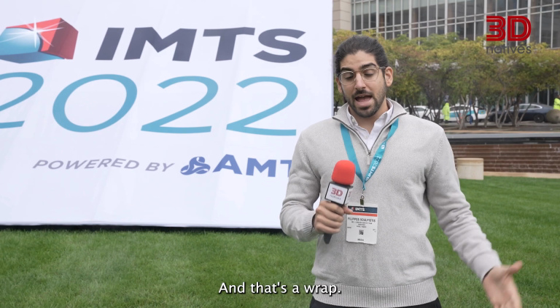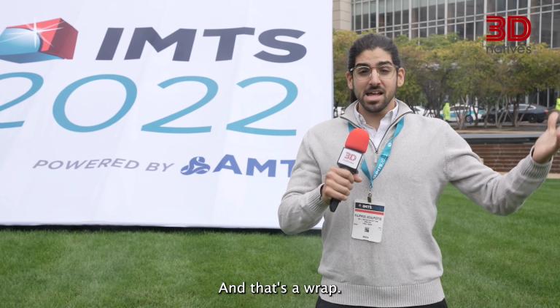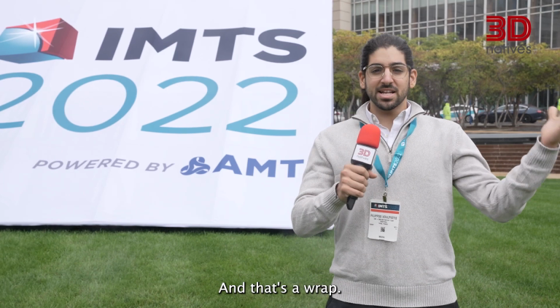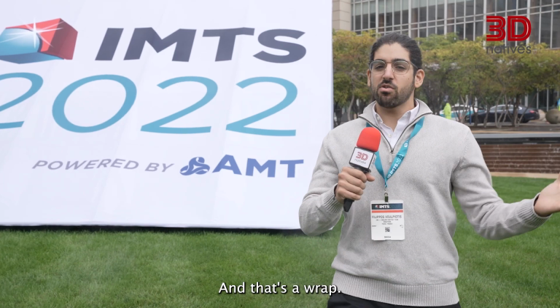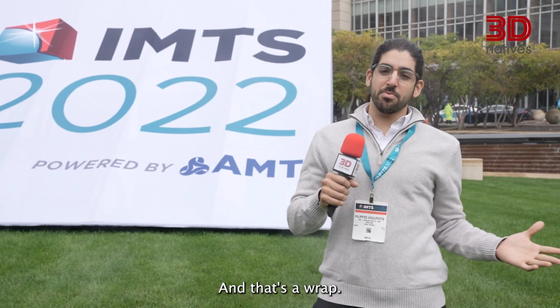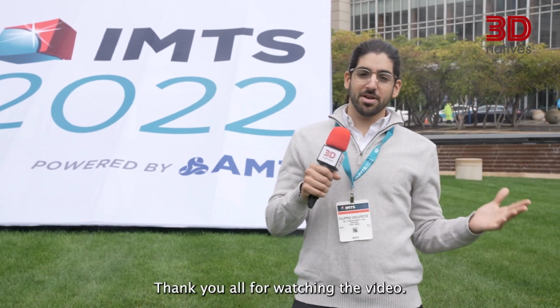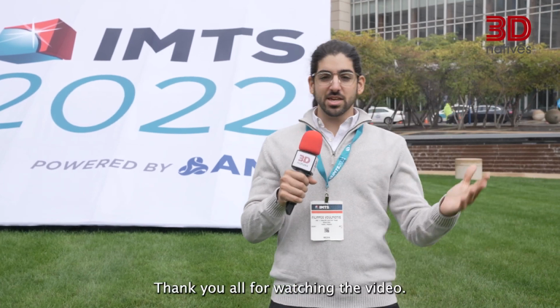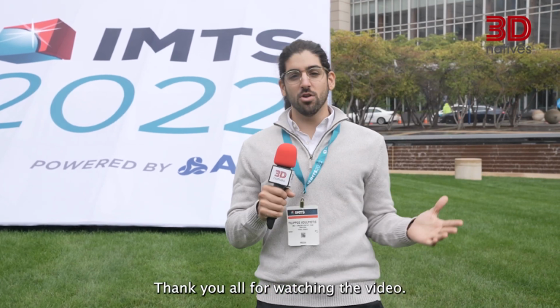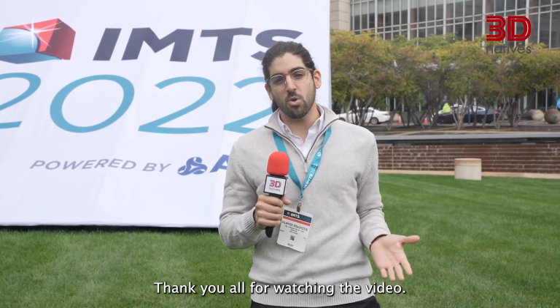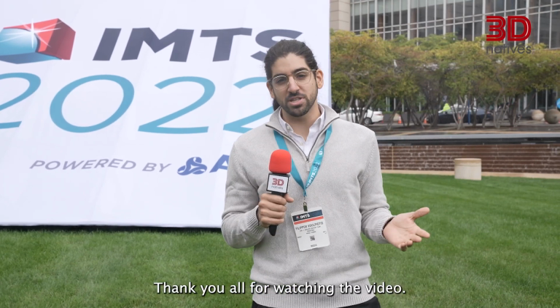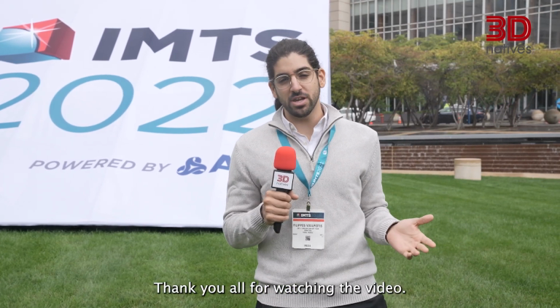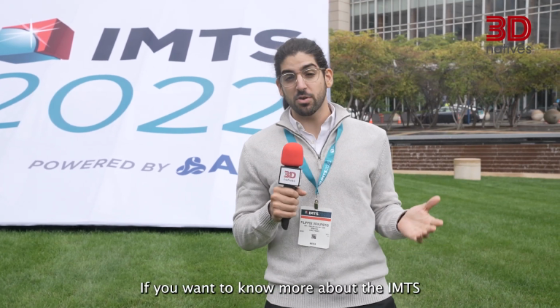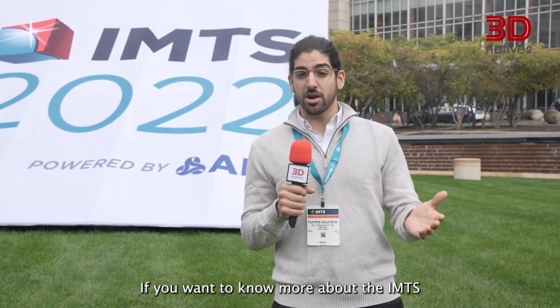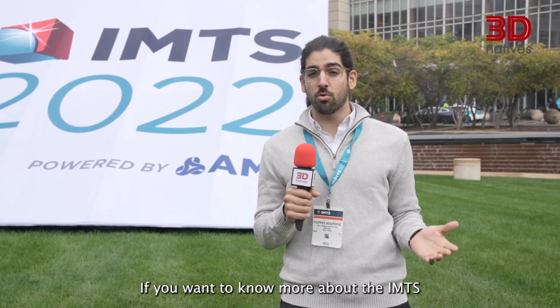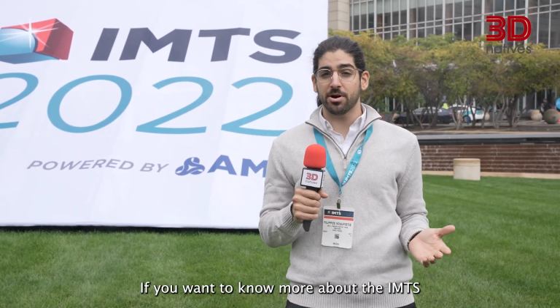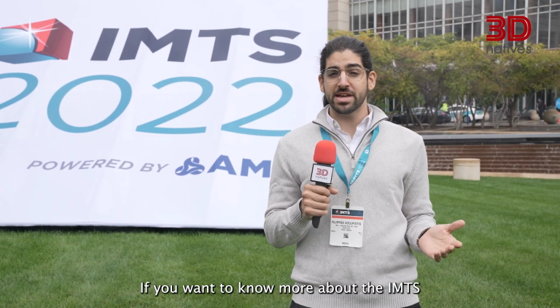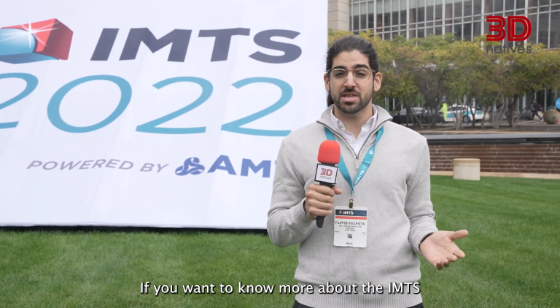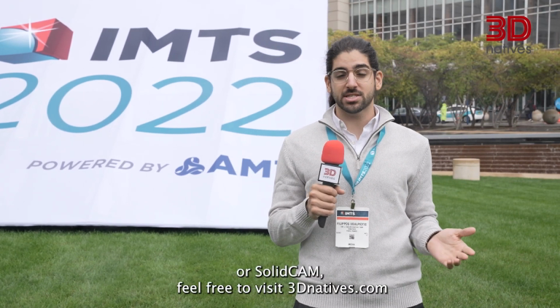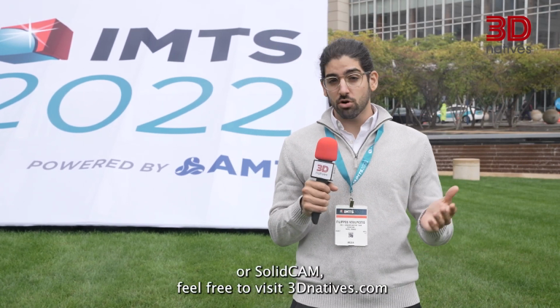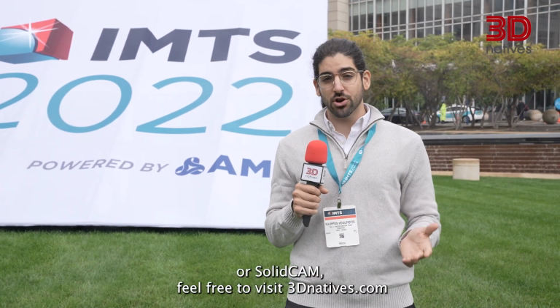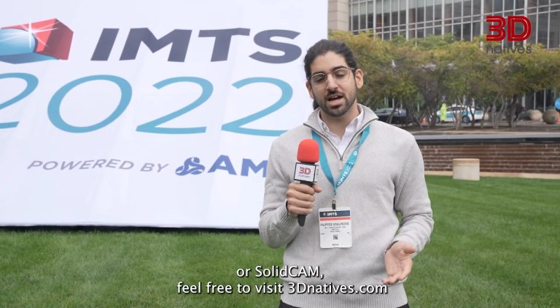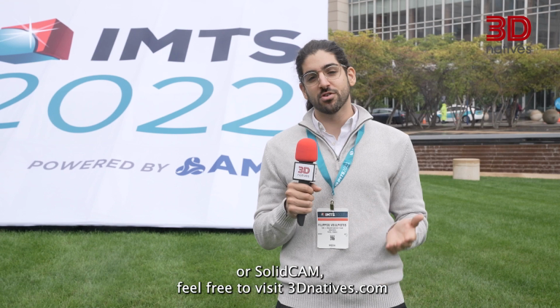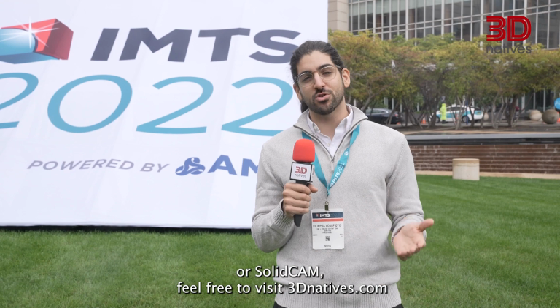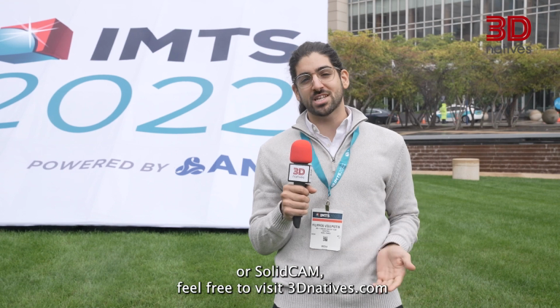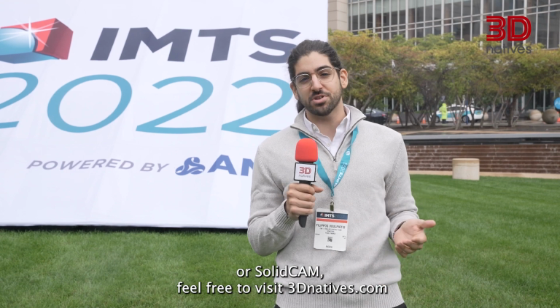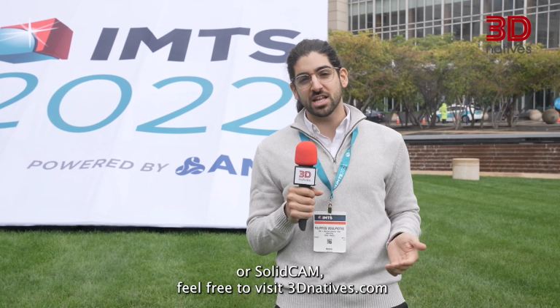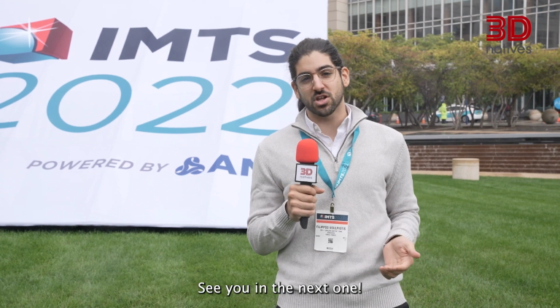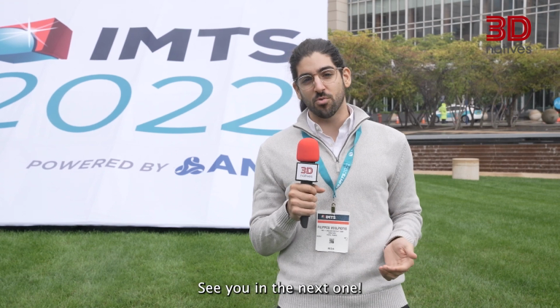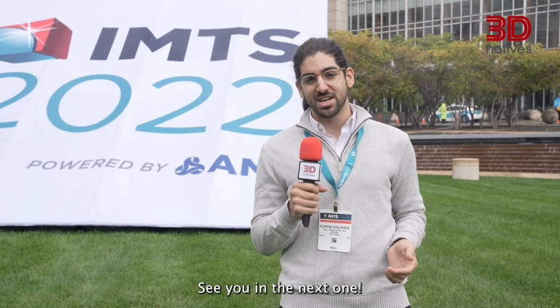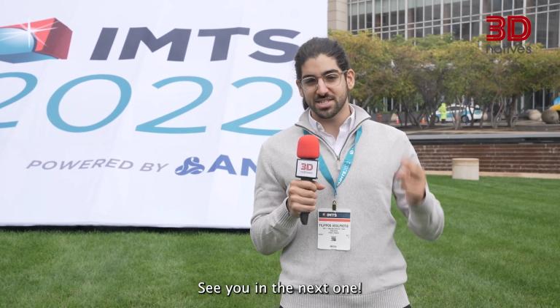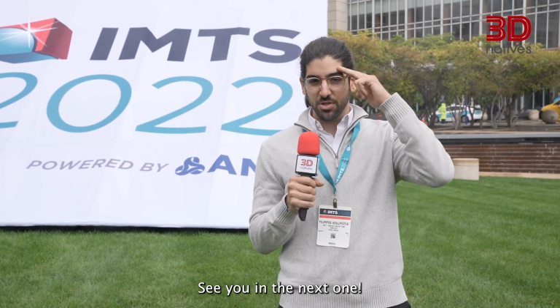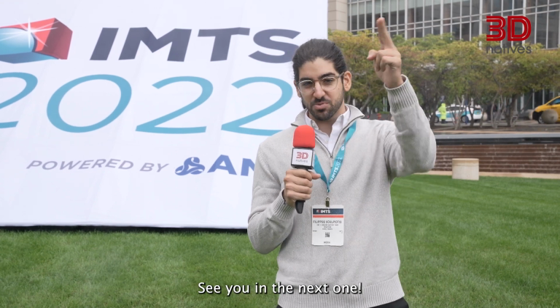And that's a wrap. Thank you all for watching the video. If you want to know more about IMTS or SolidCam, feel free to visit 3dnatives.com. See you in the next one.